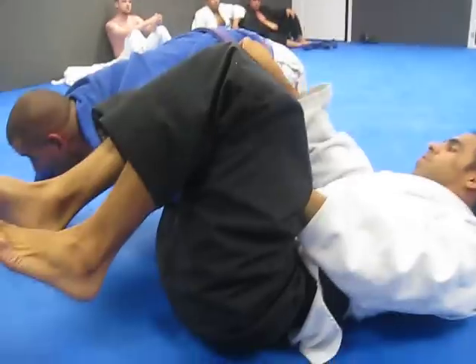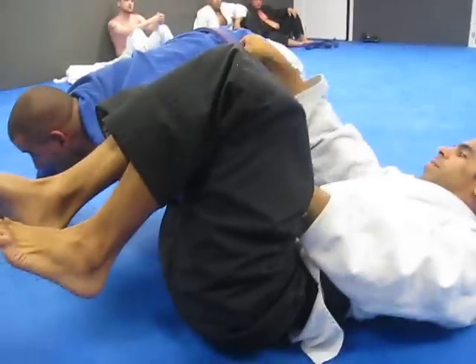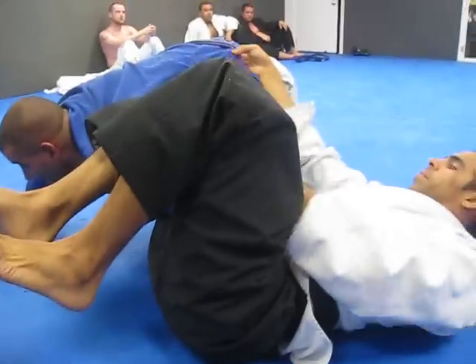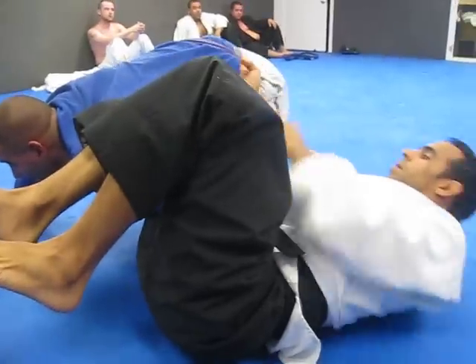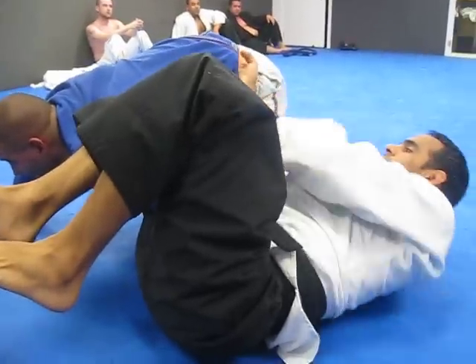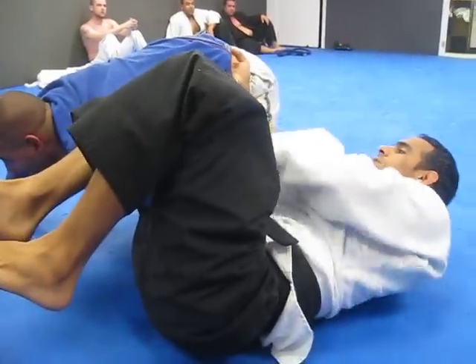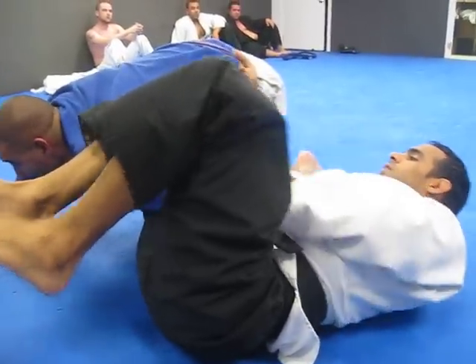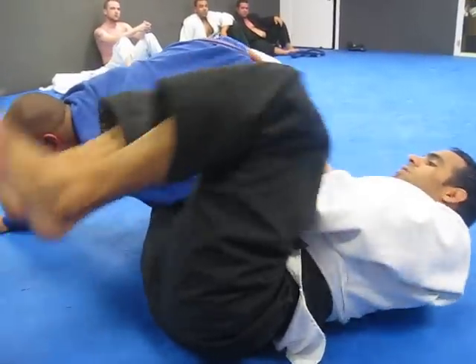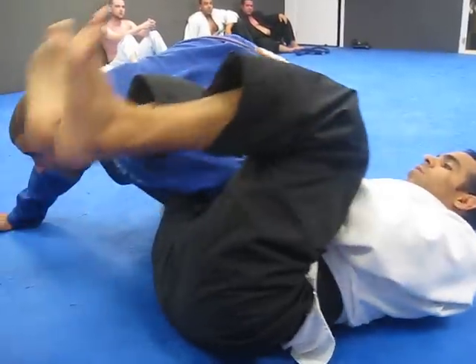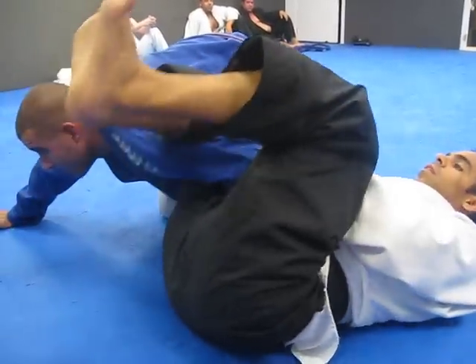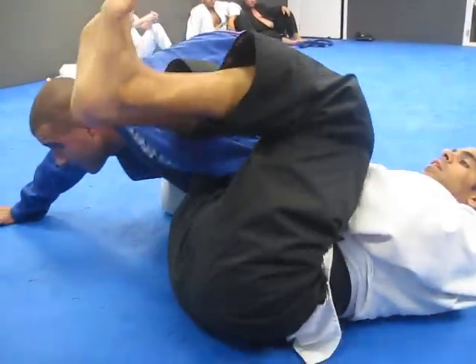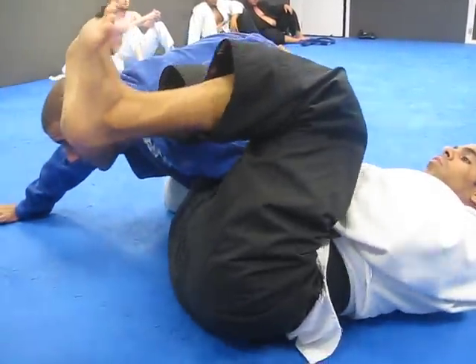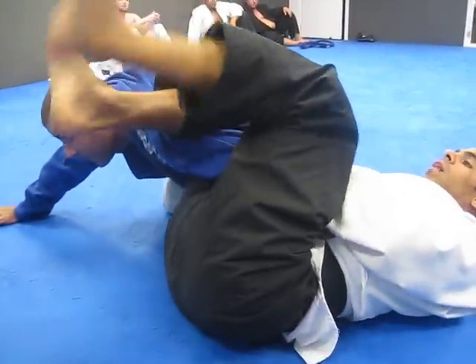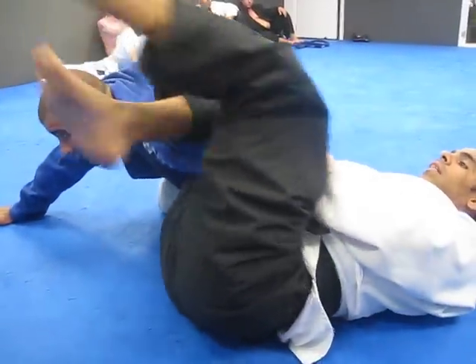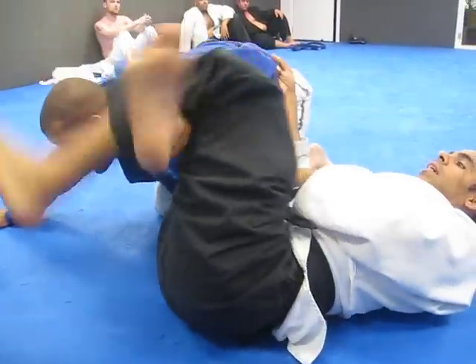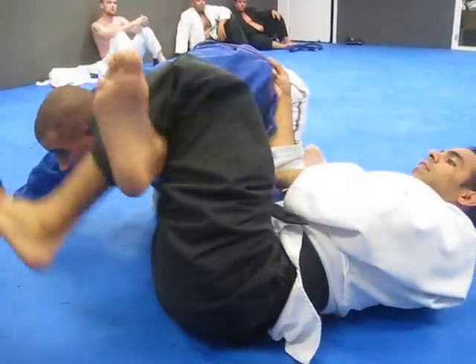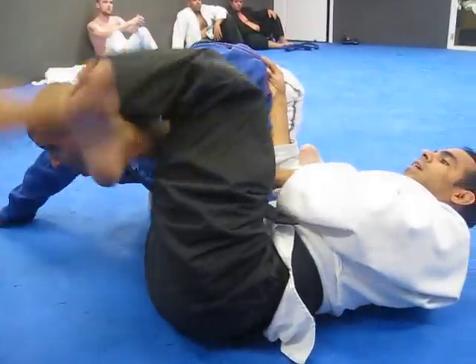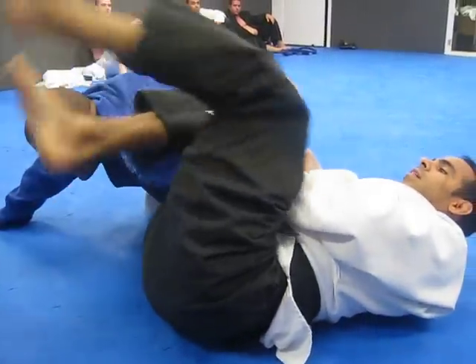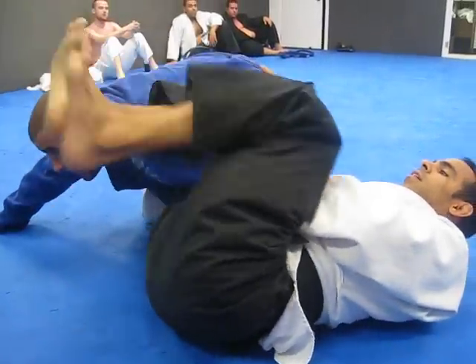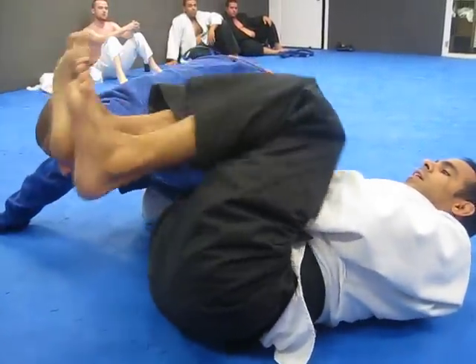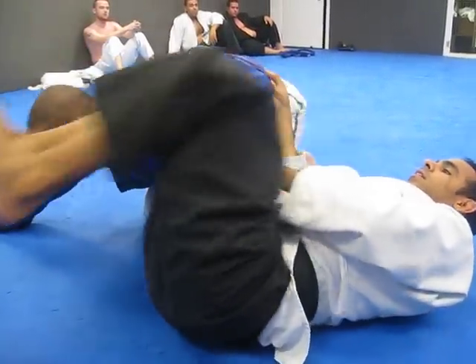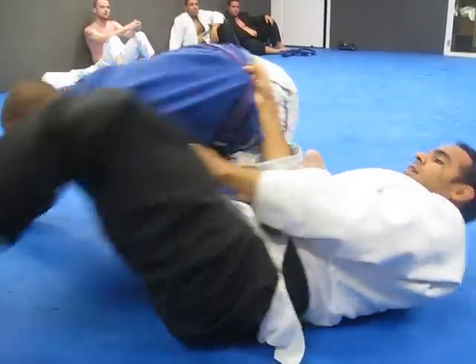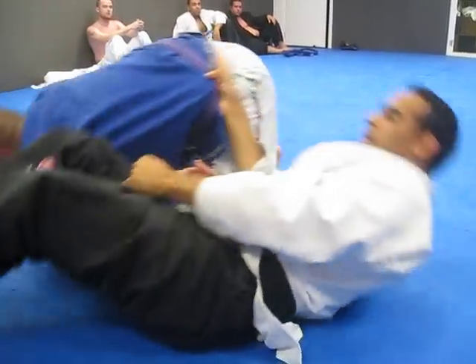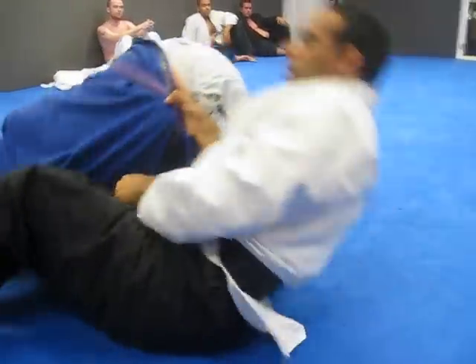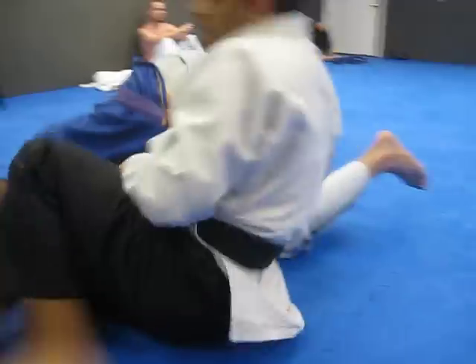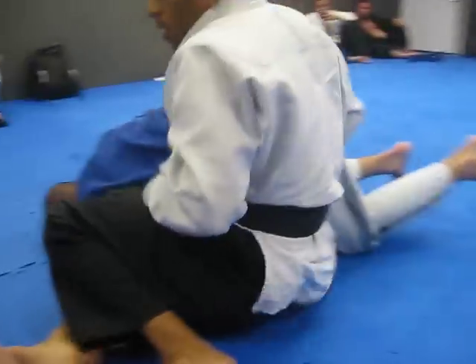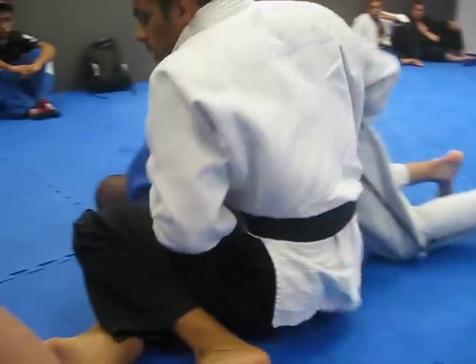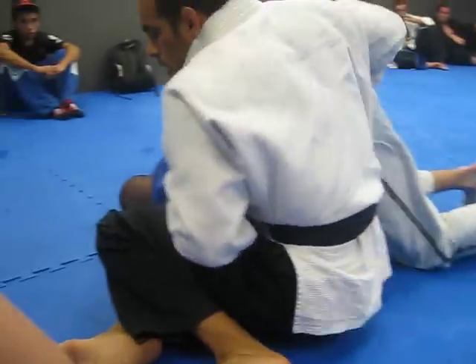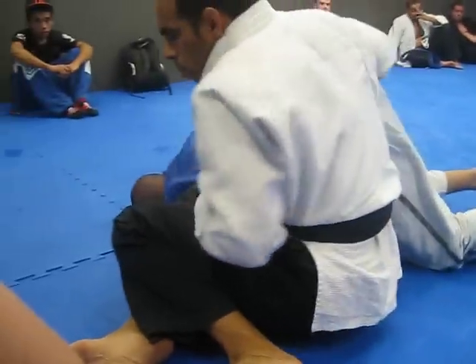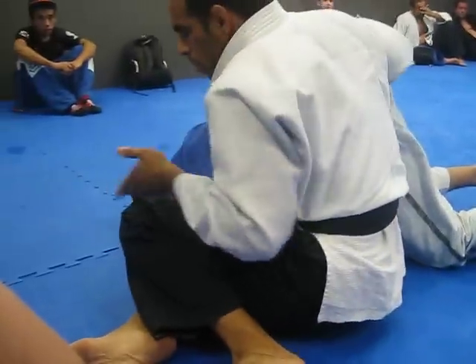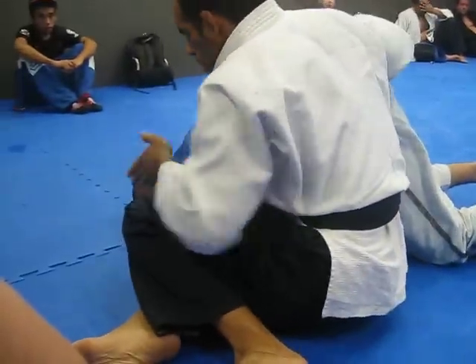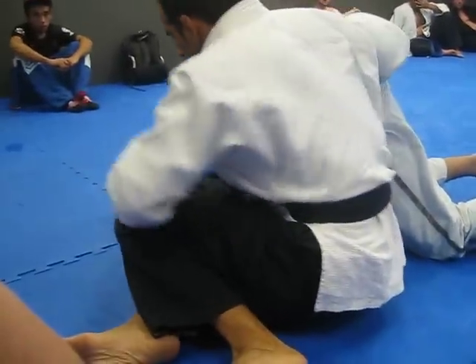Grab the belt, just like so. Don't lock the legs yet. Kick the legs. Windshield wide.